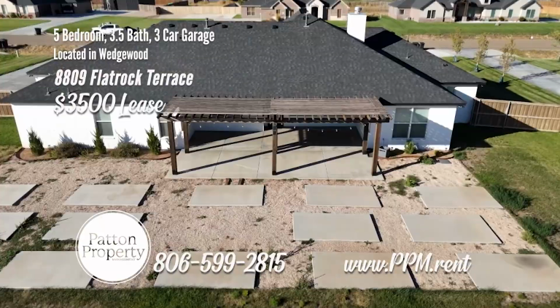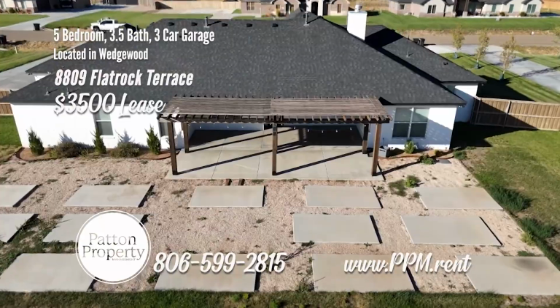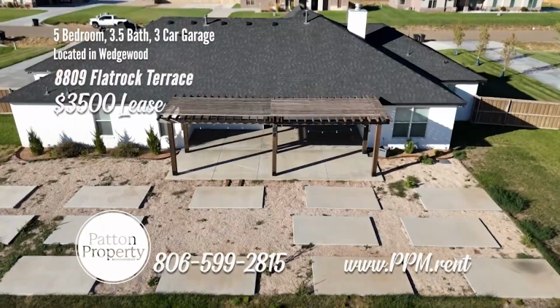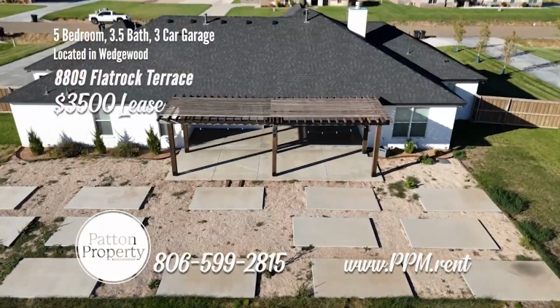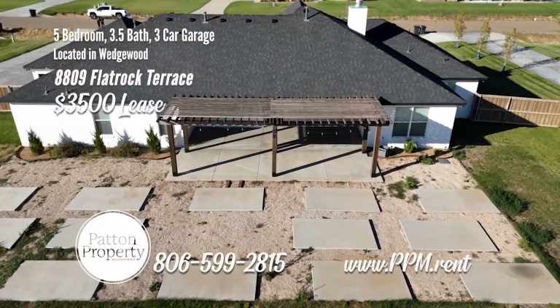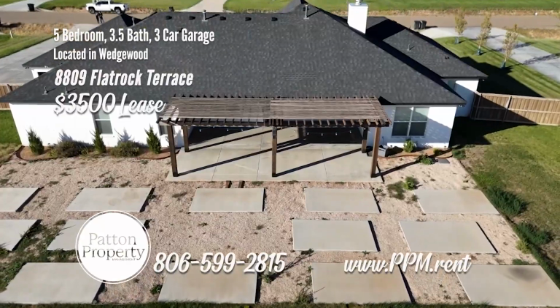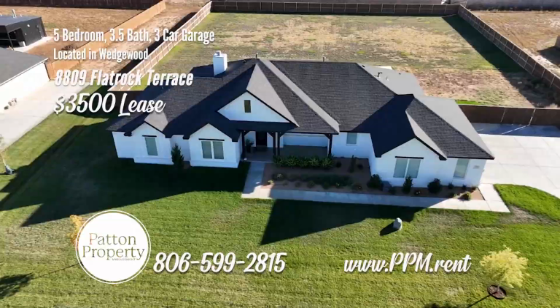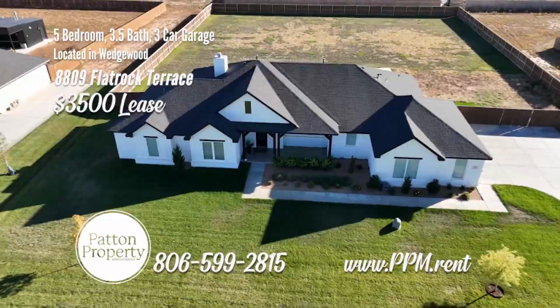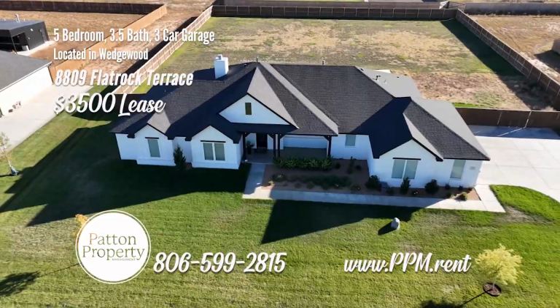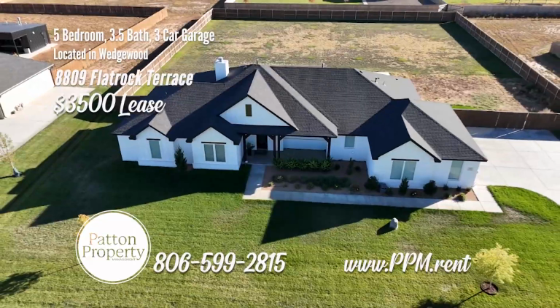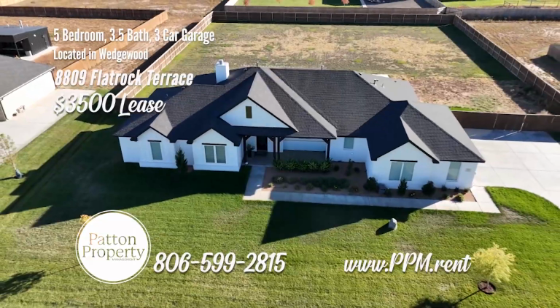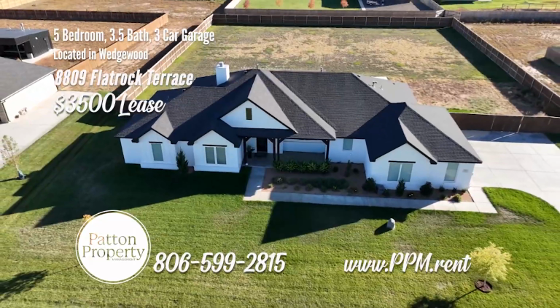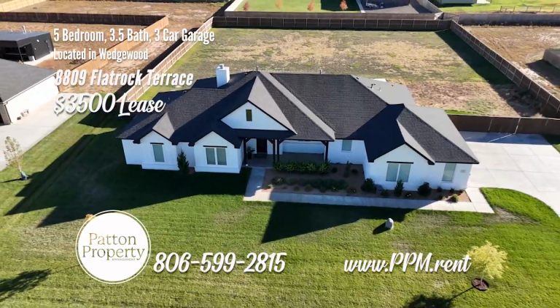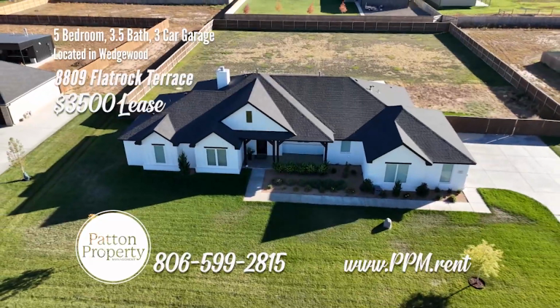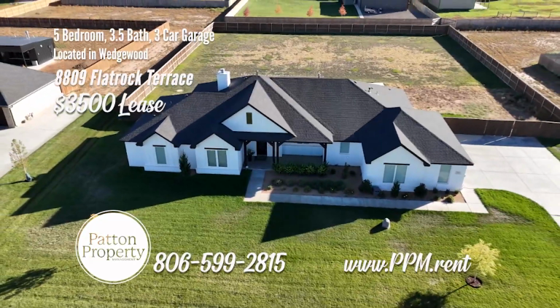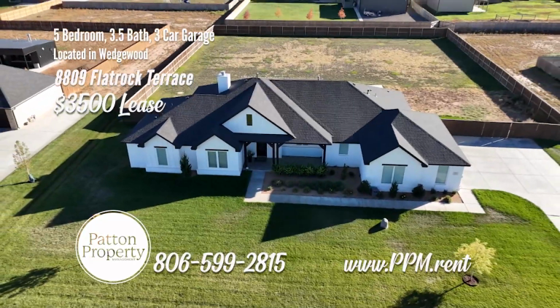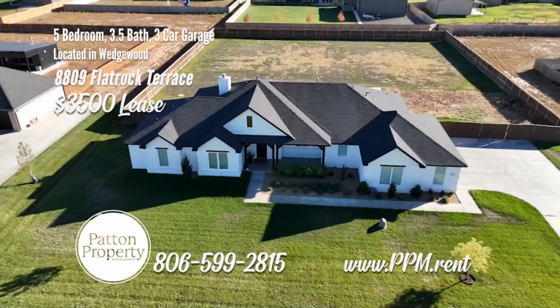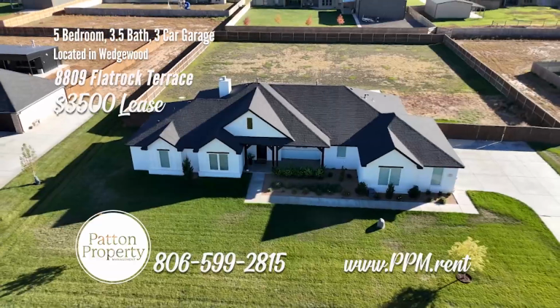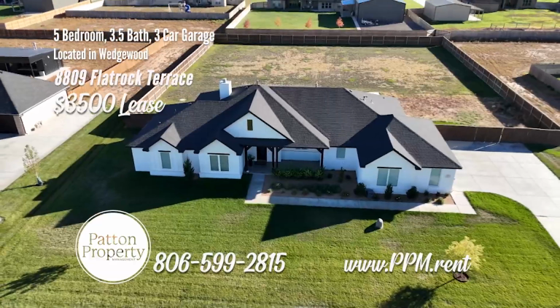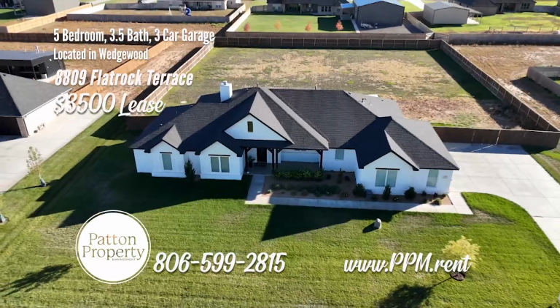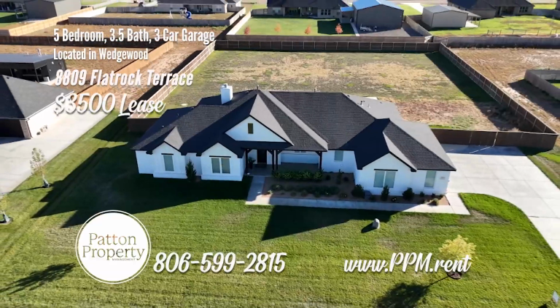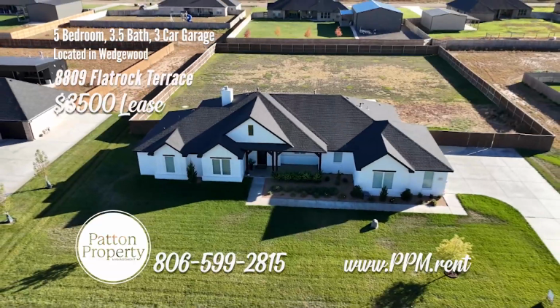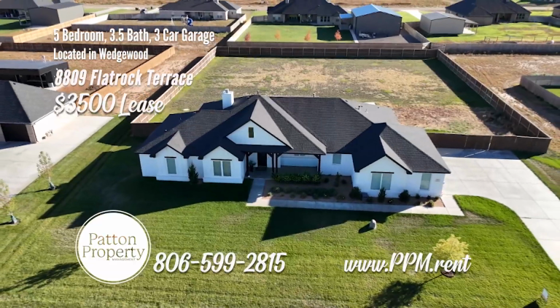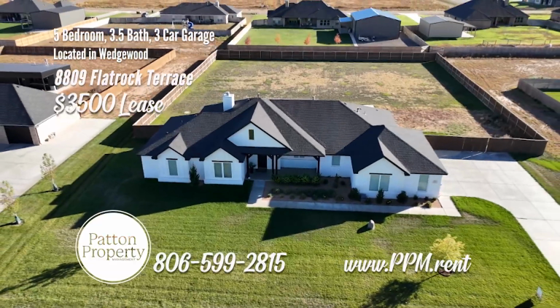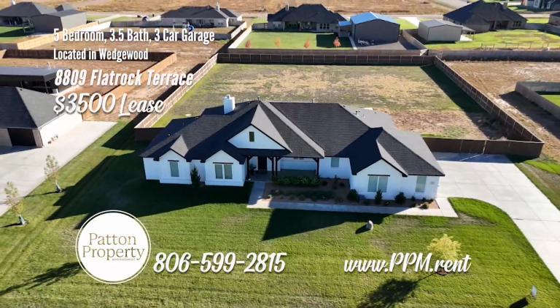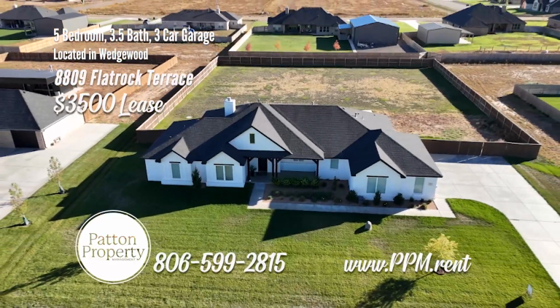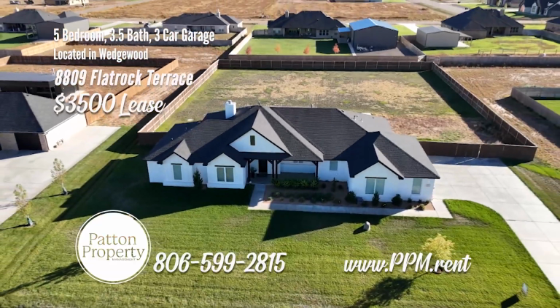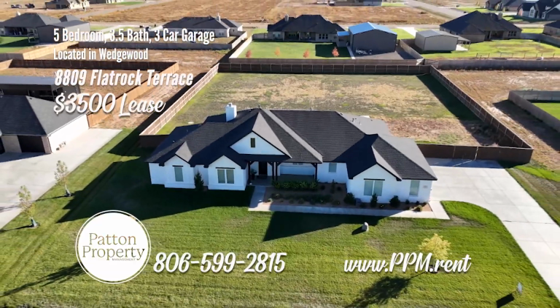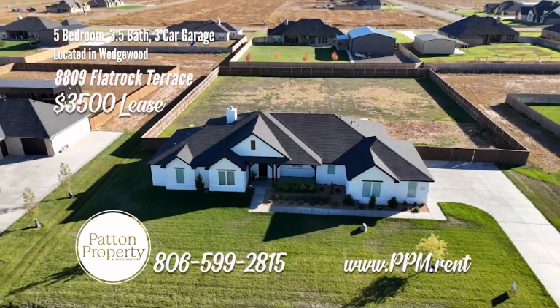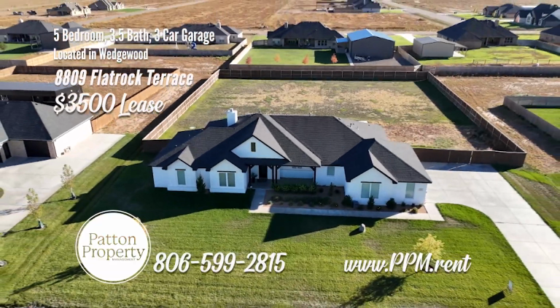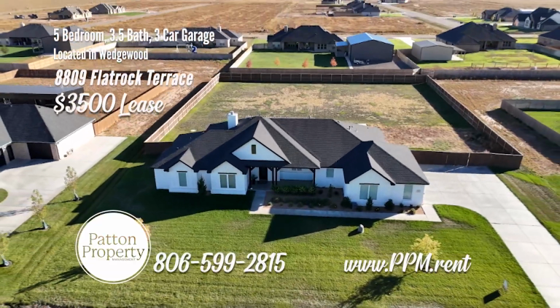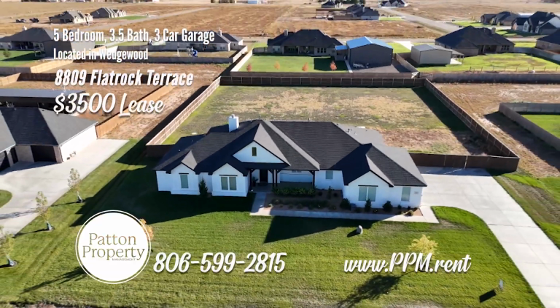Call Patent Property Management today if you have any questions: 806-599-2815.